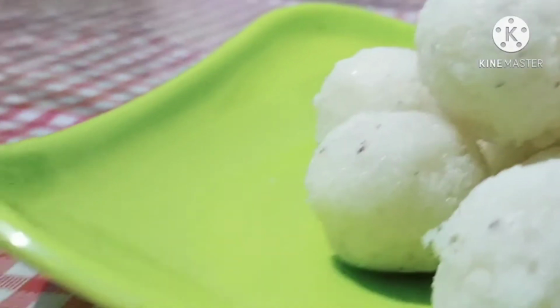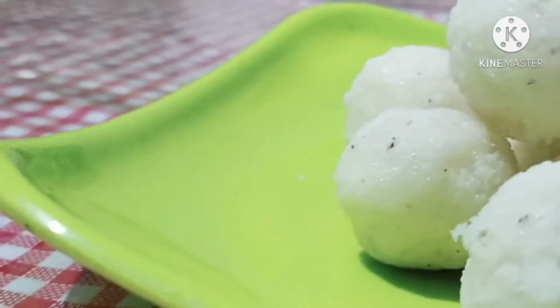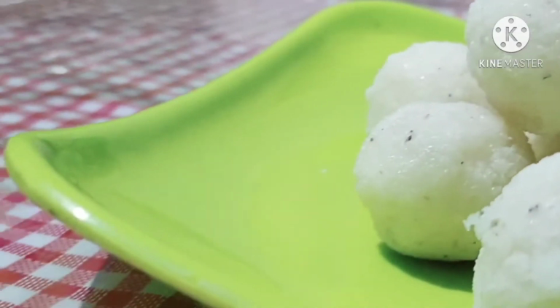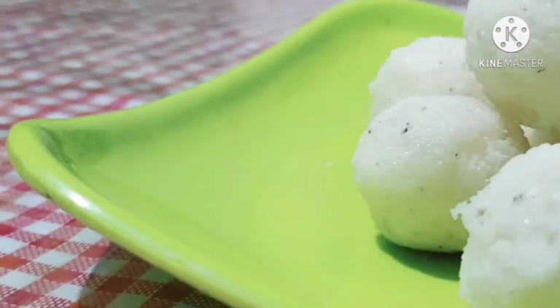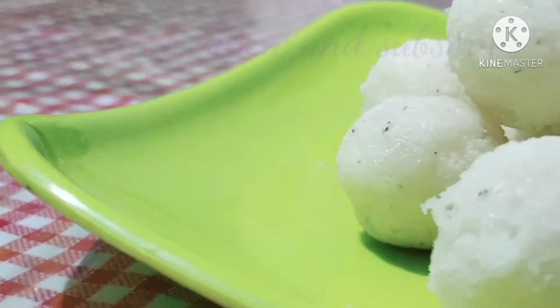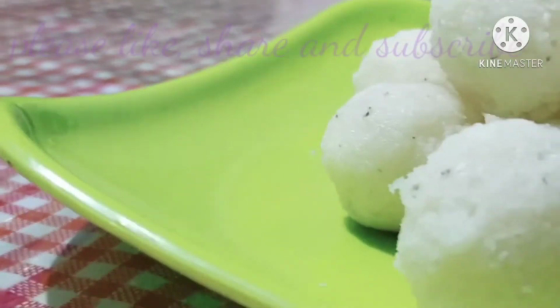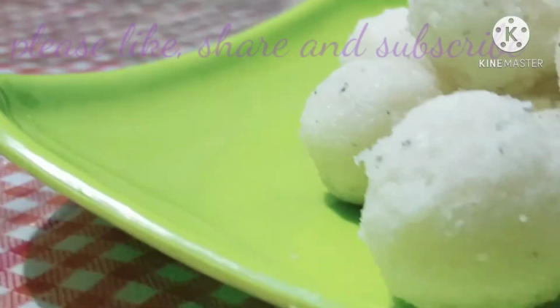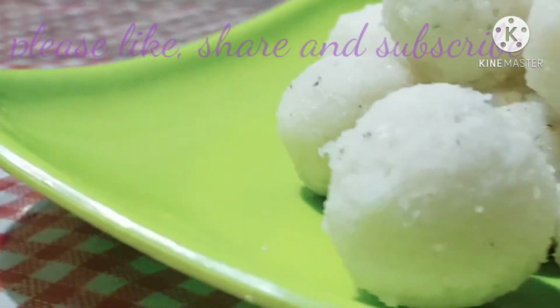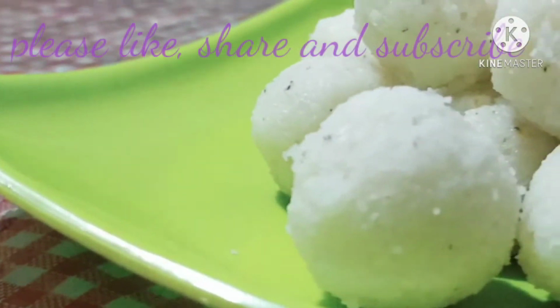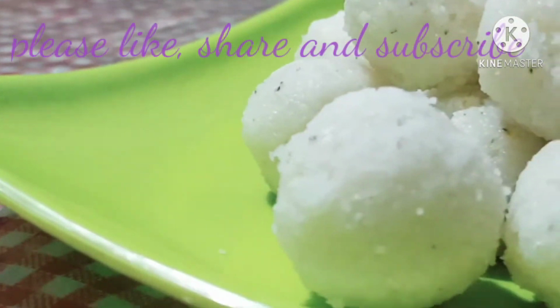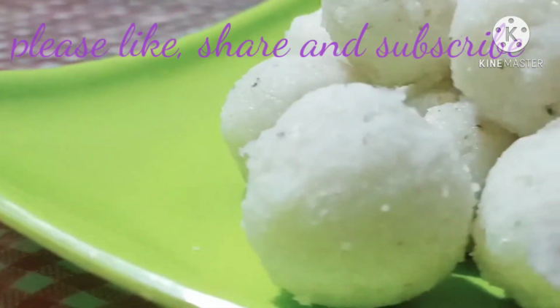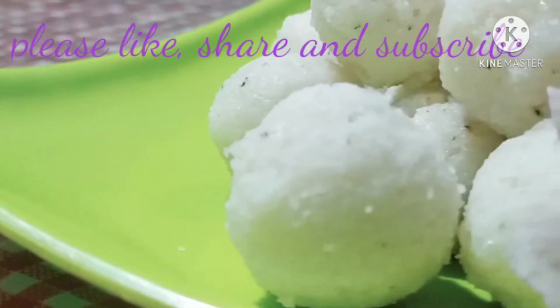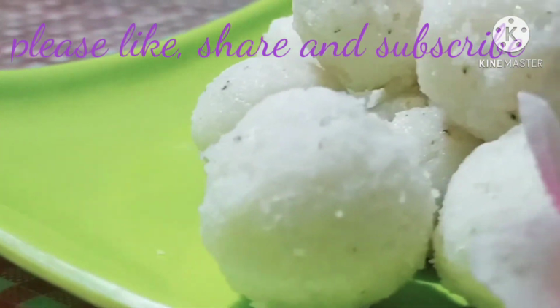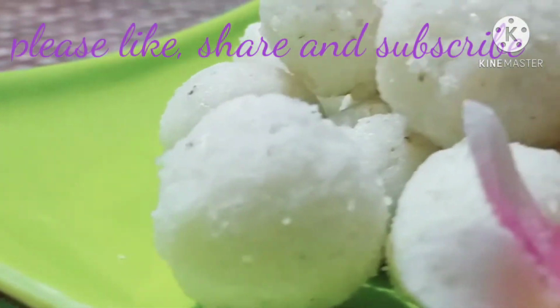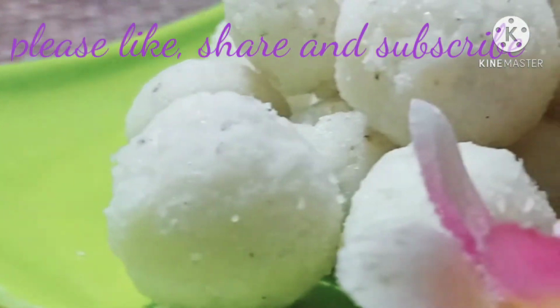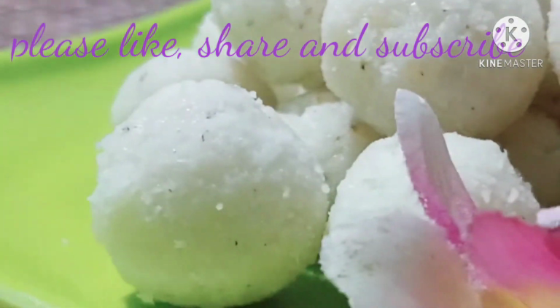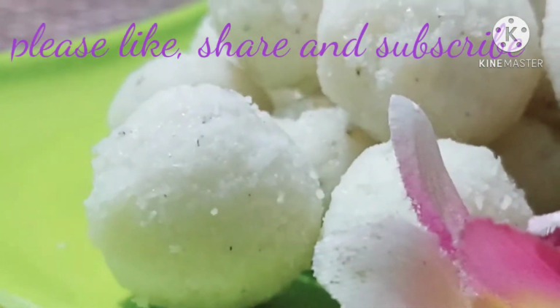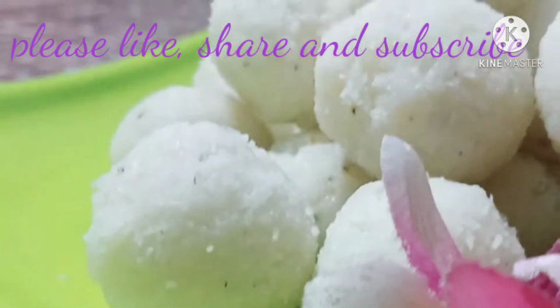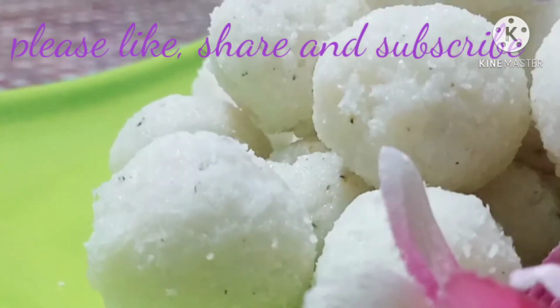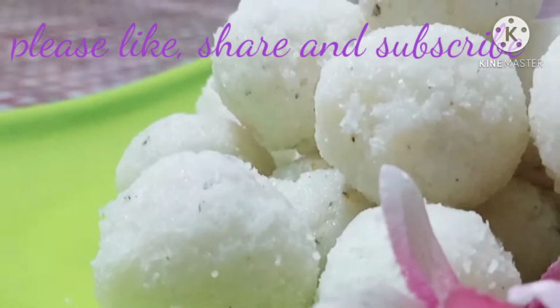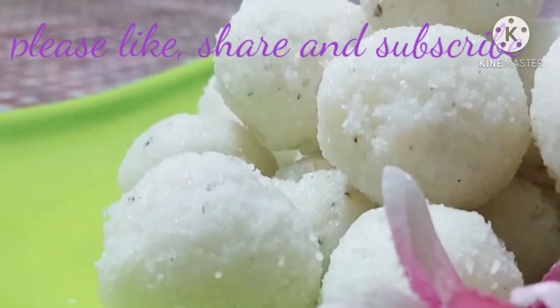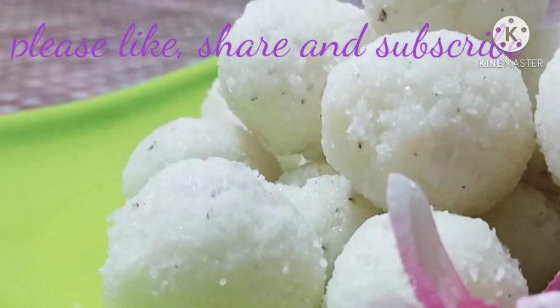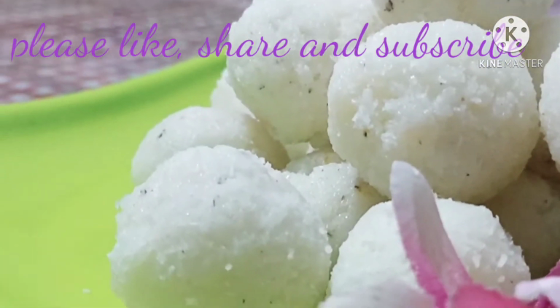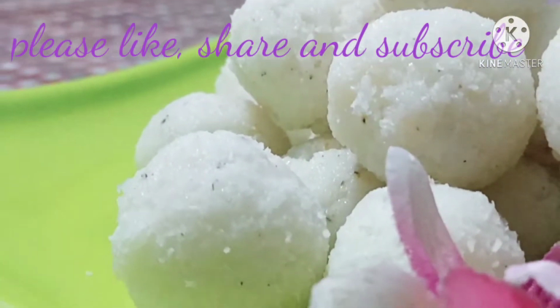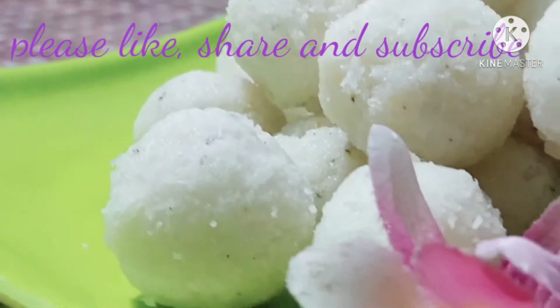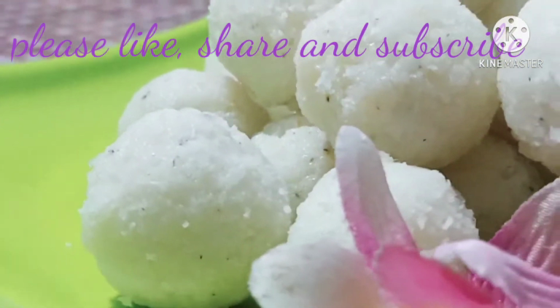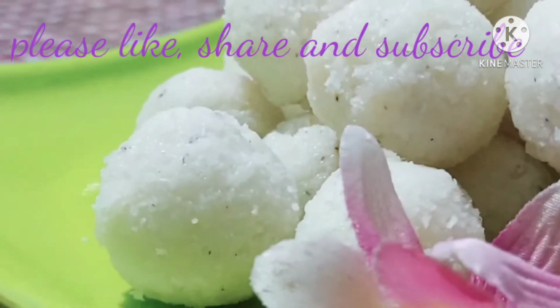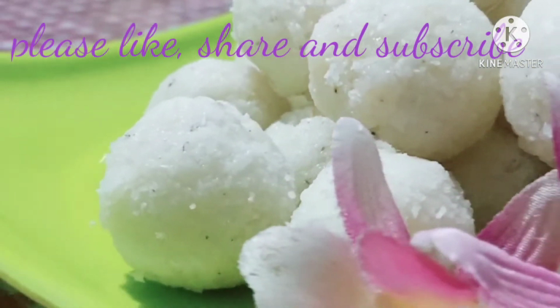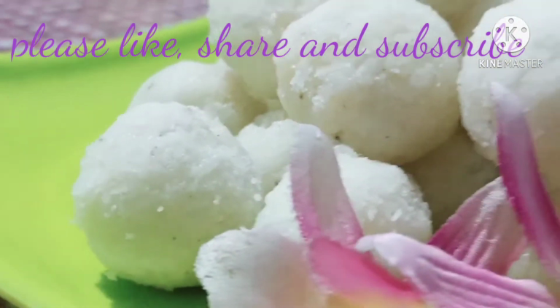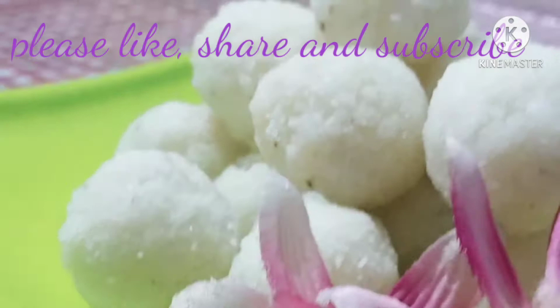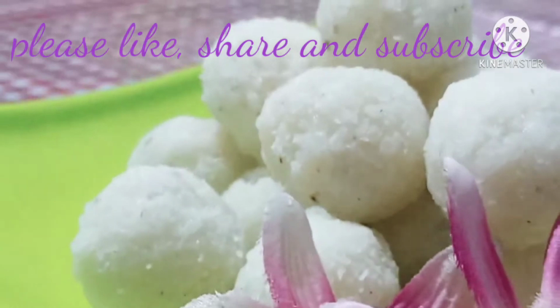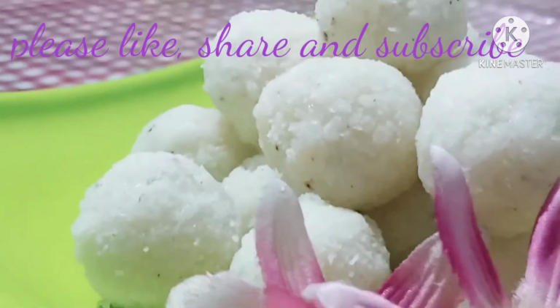Hello friends, today I am going to take a look at Naricolor Larue.